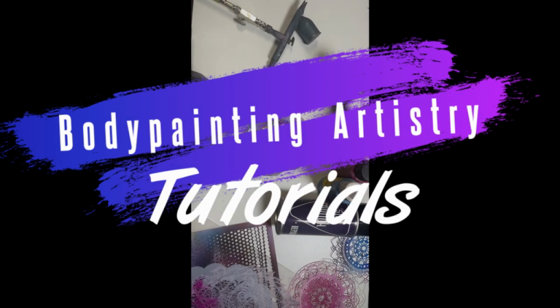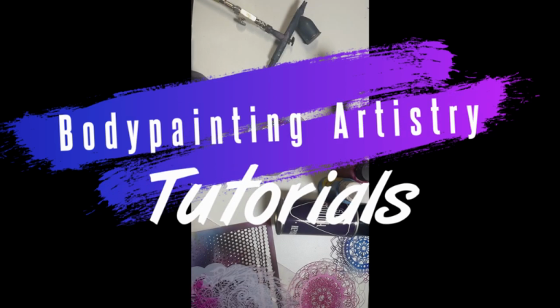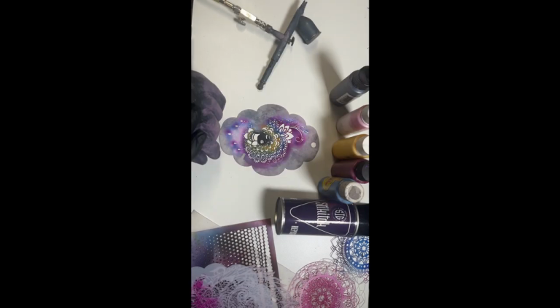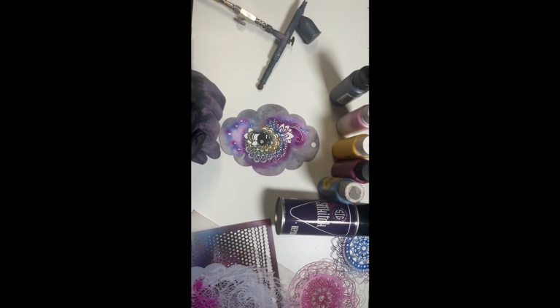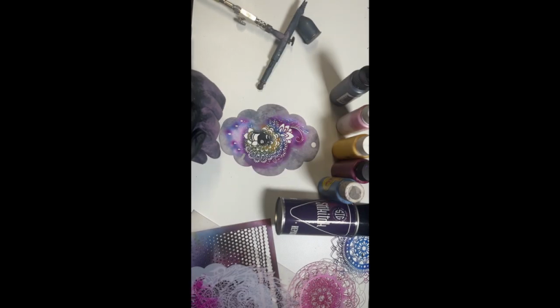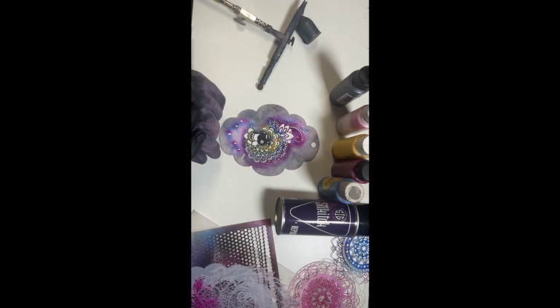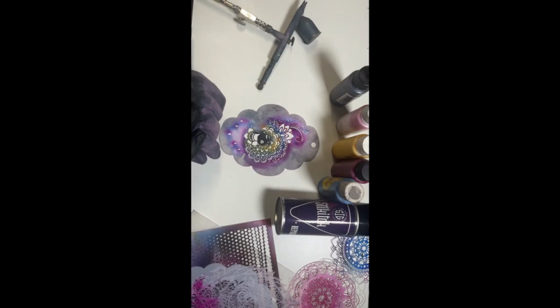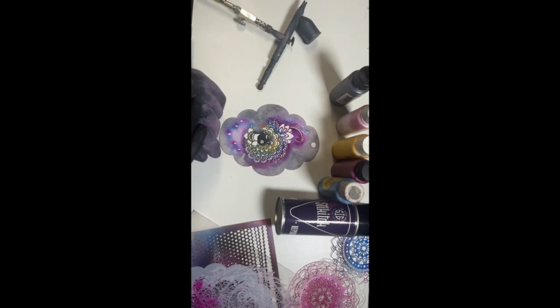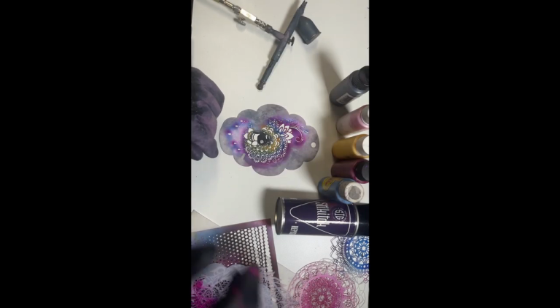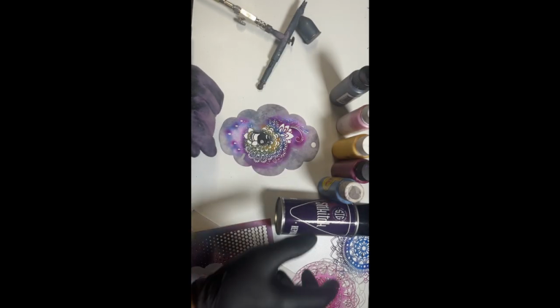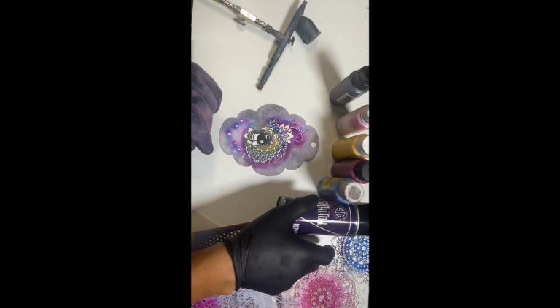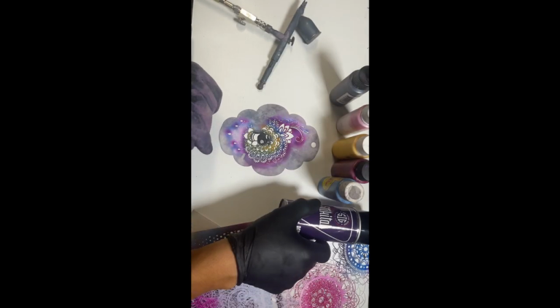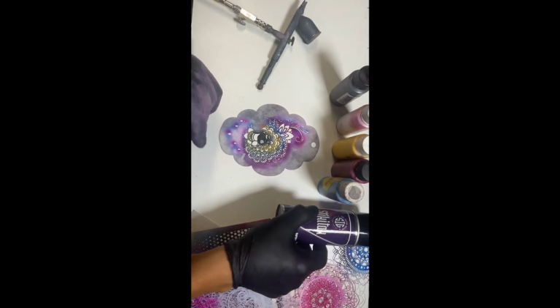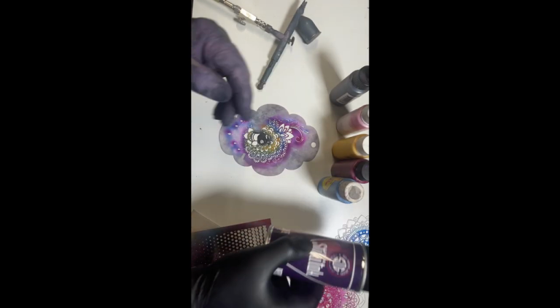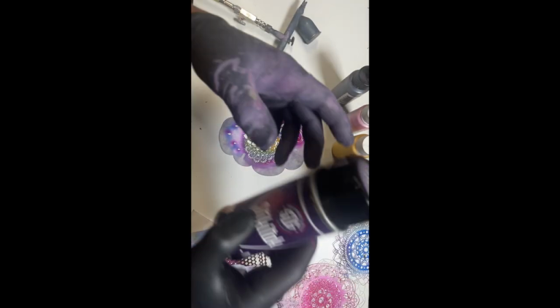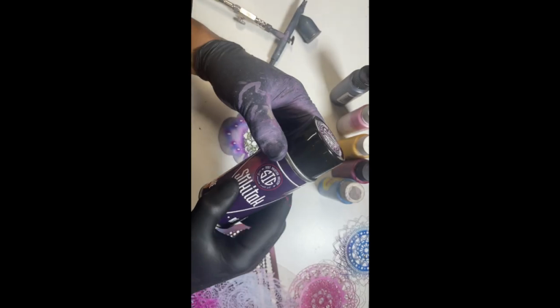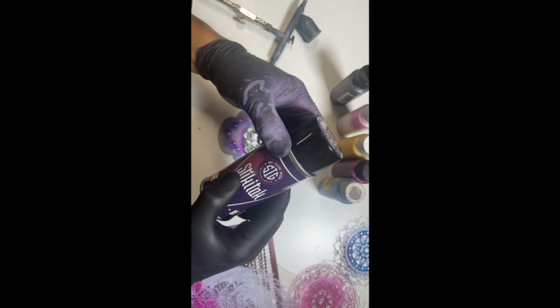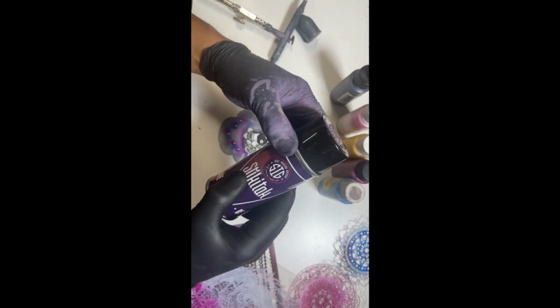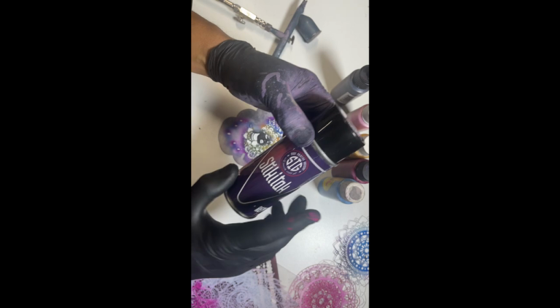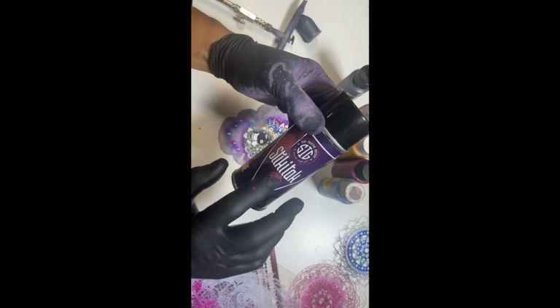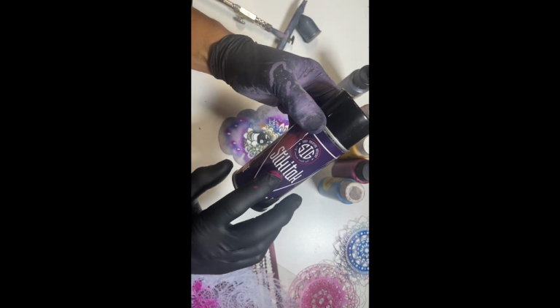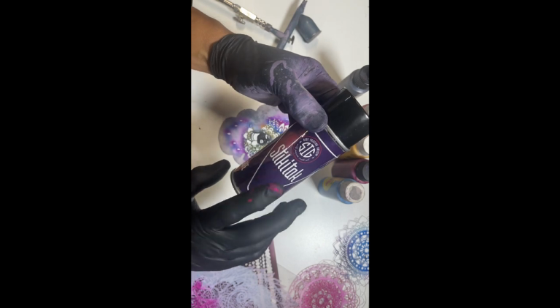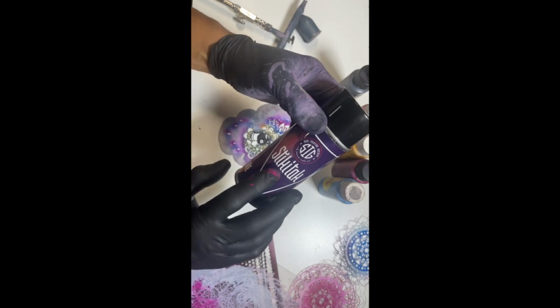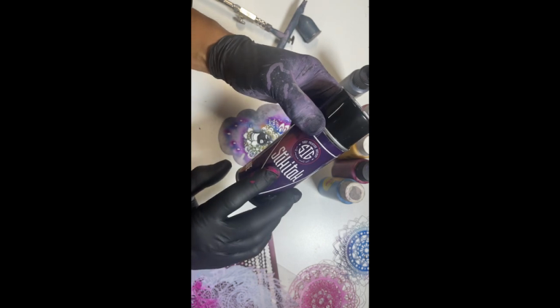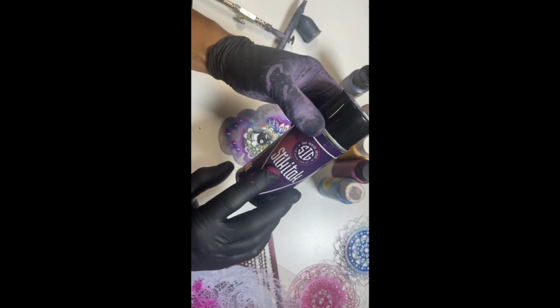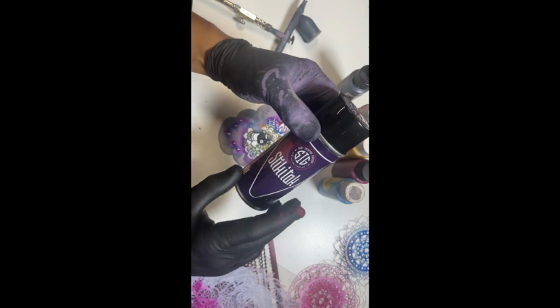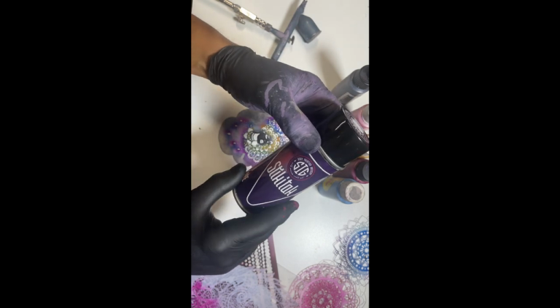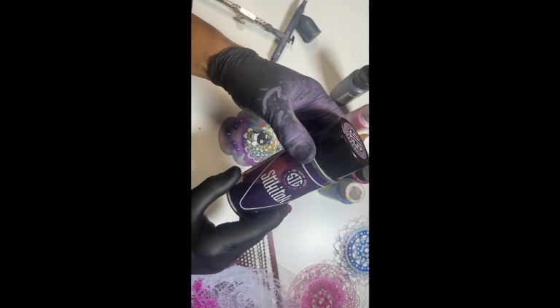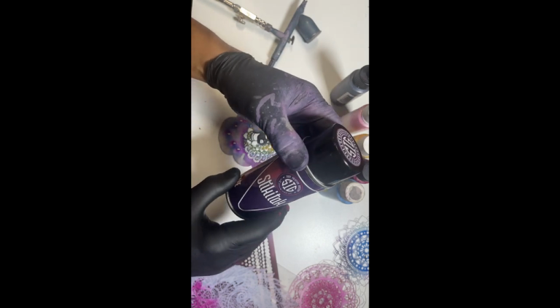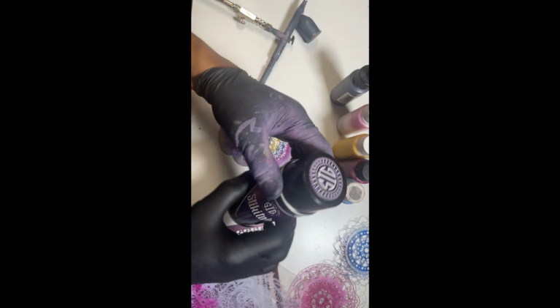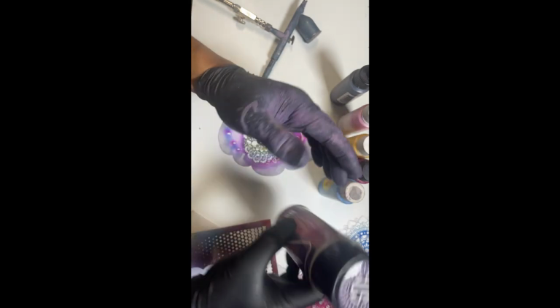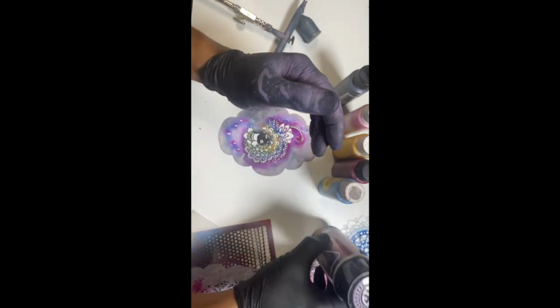Aloha loveys! I'm here to show you how to create flawless temporary tattoos every time with sticky tack.